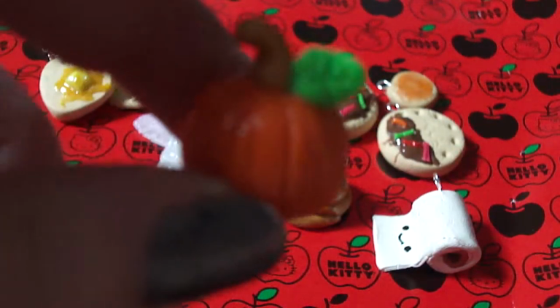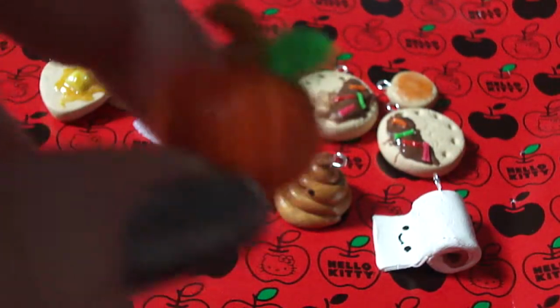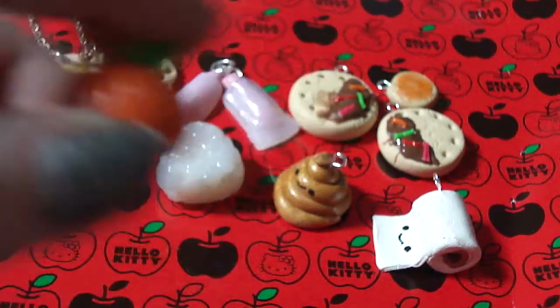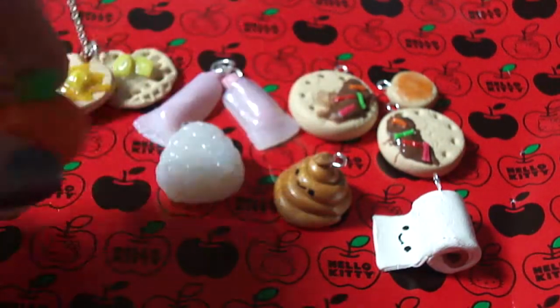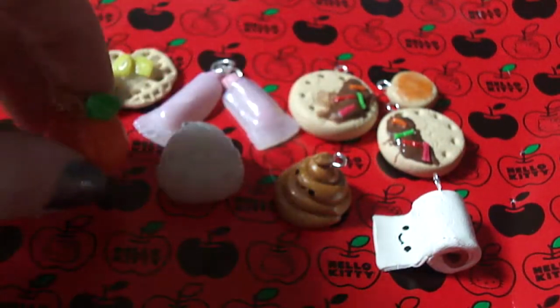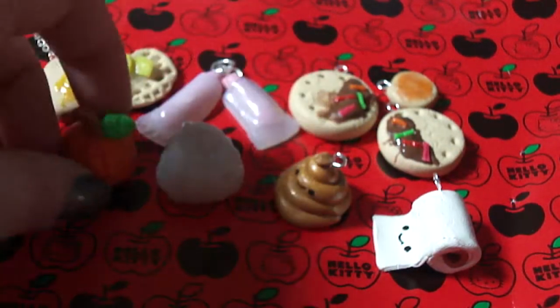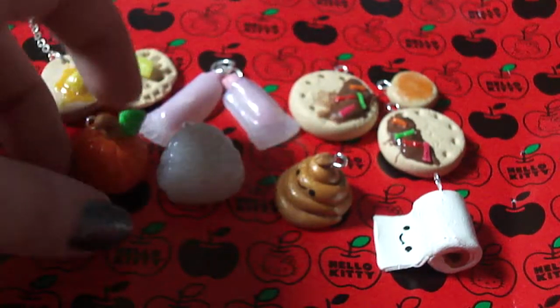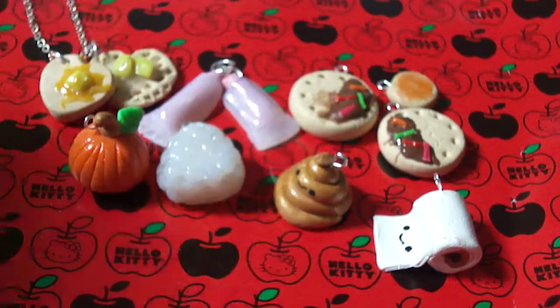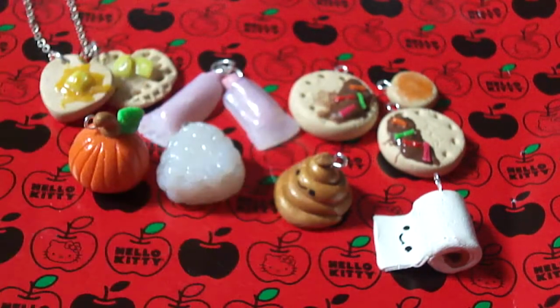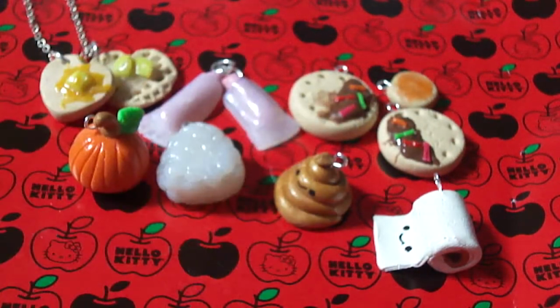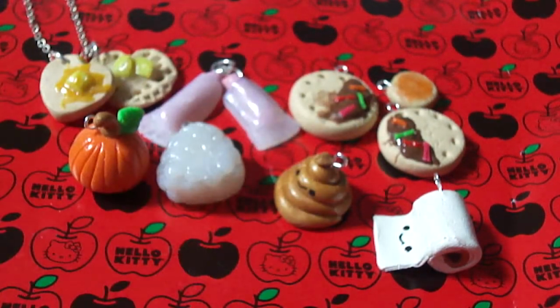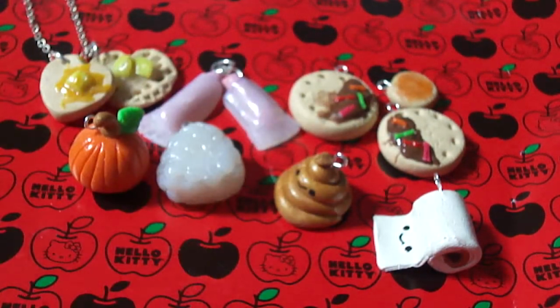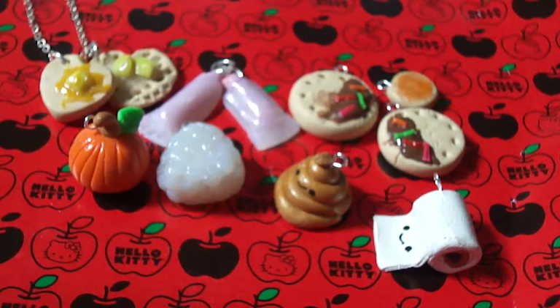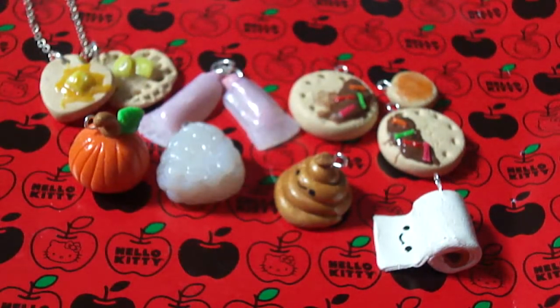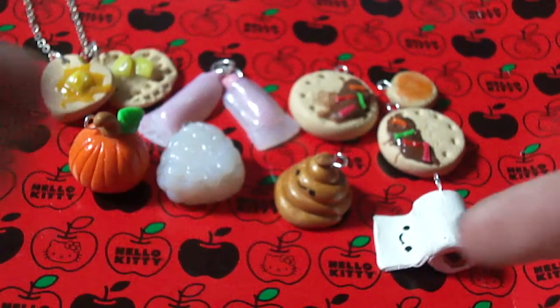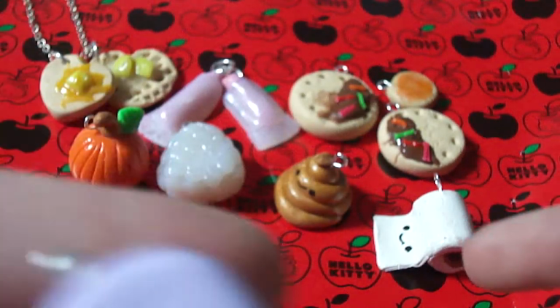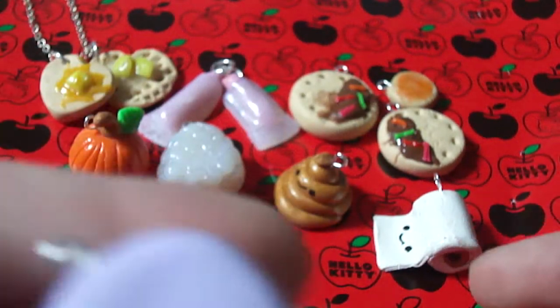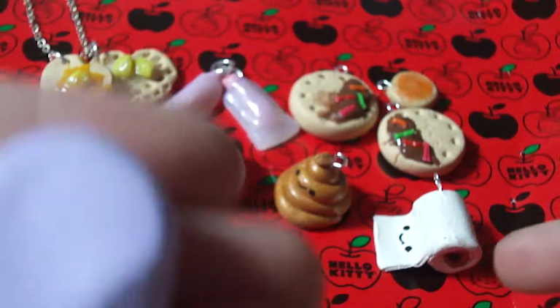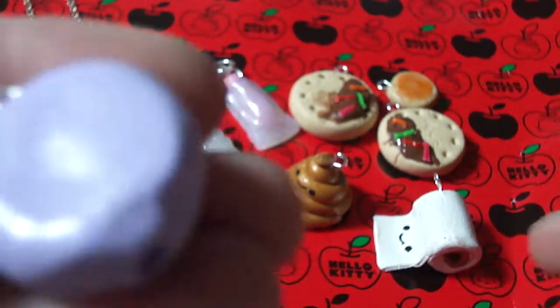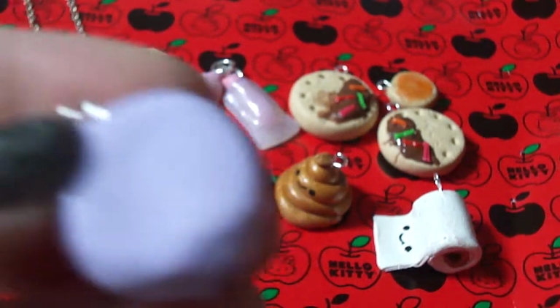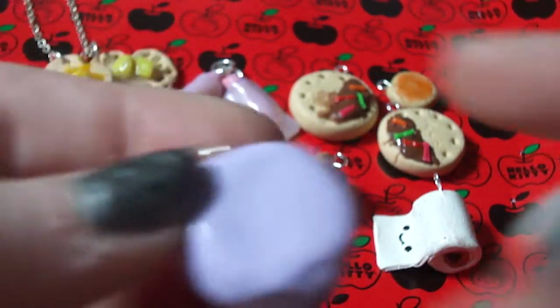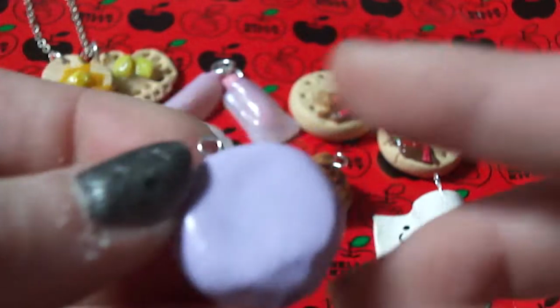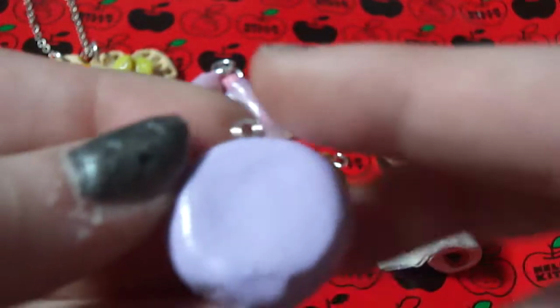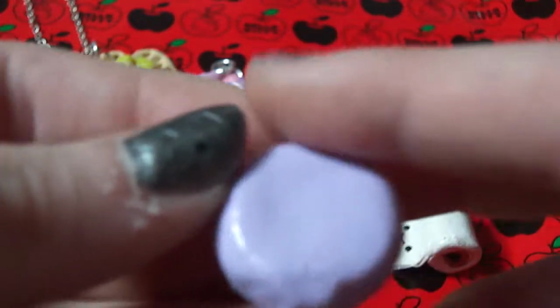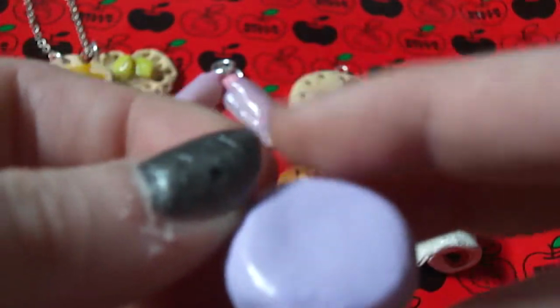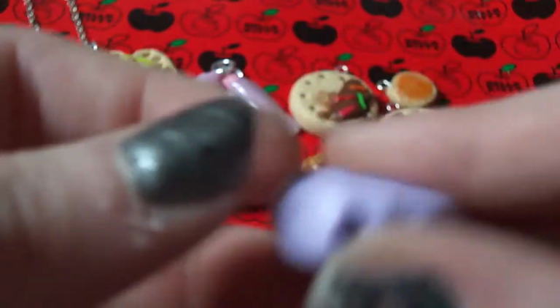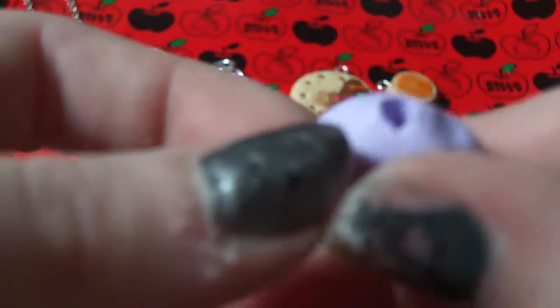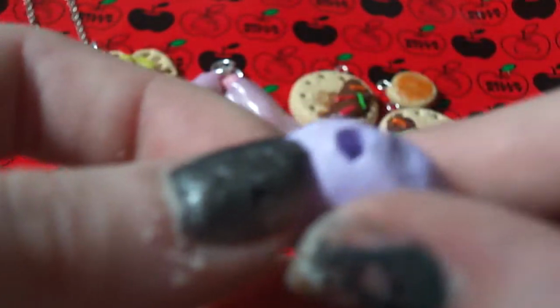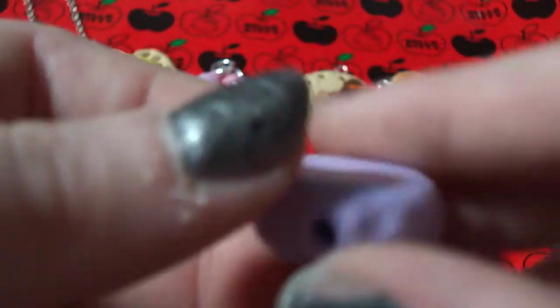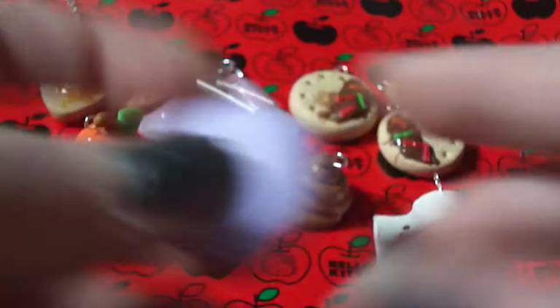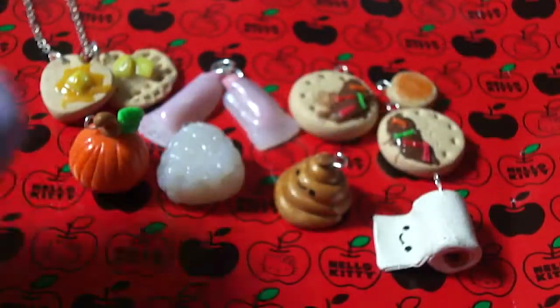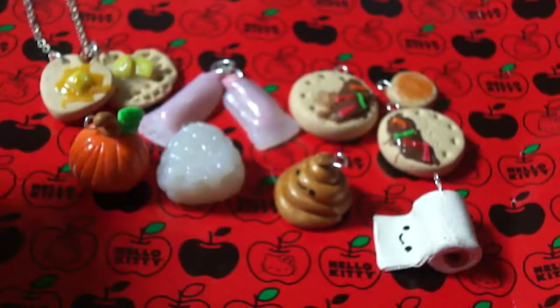This little pumpkin for Halloween, since that's coming soon. And this lollipop — I just didn't have a stick to go in it yet.